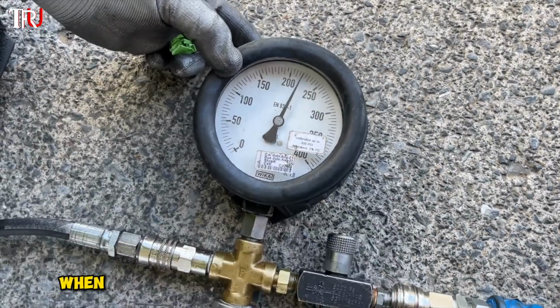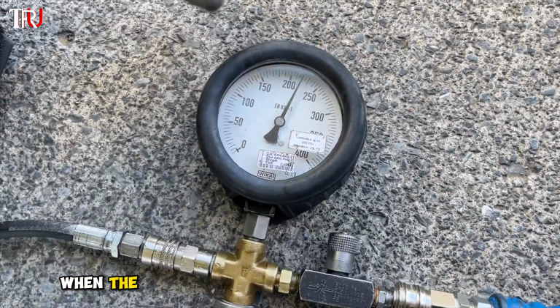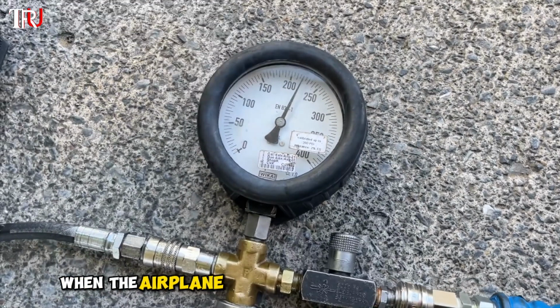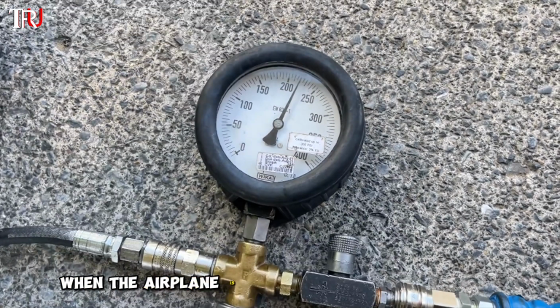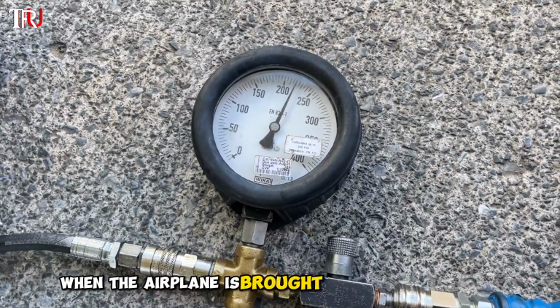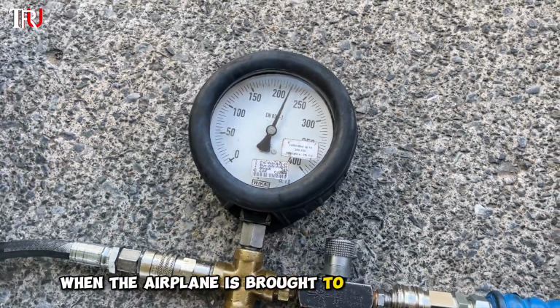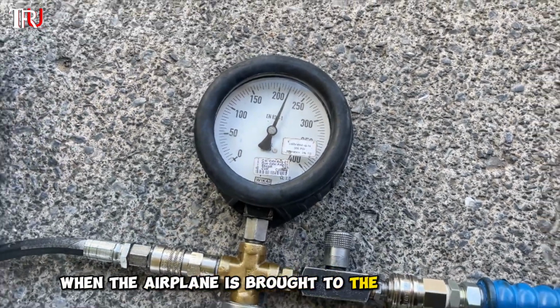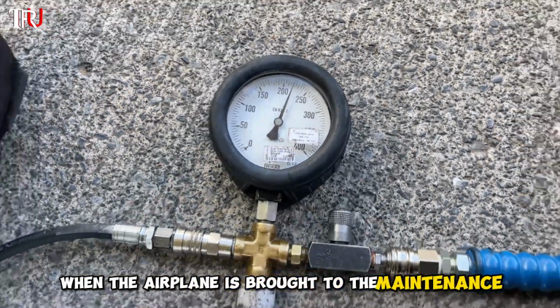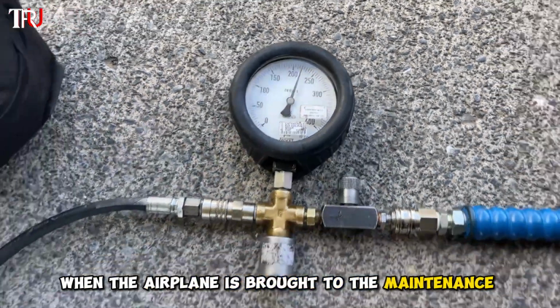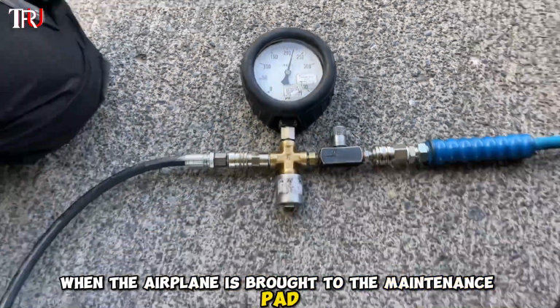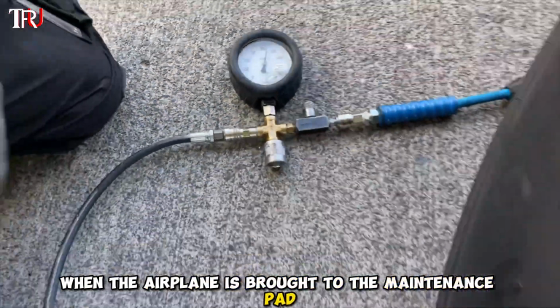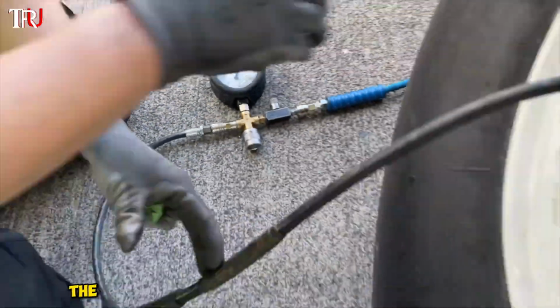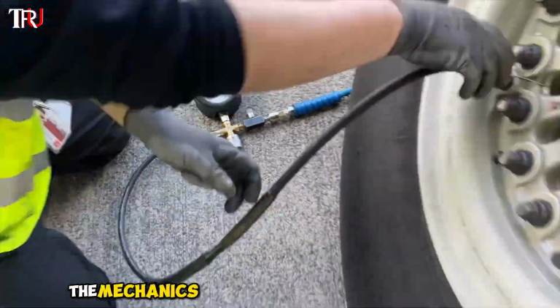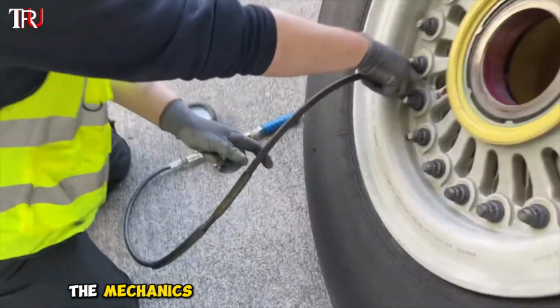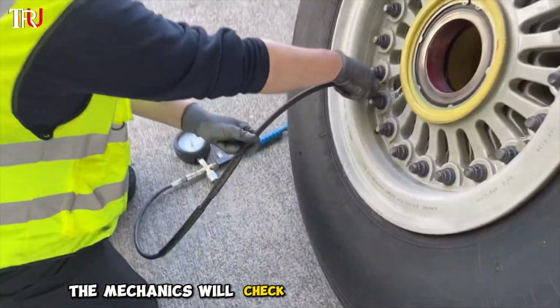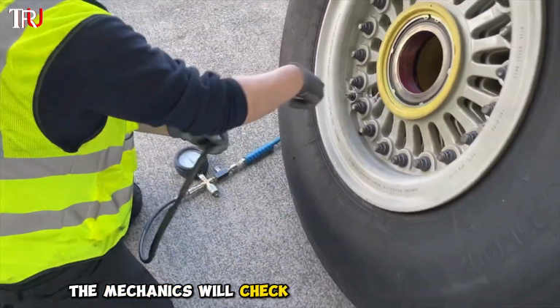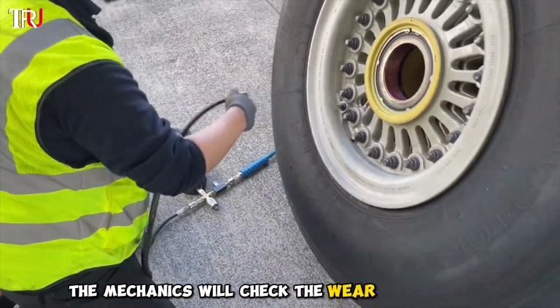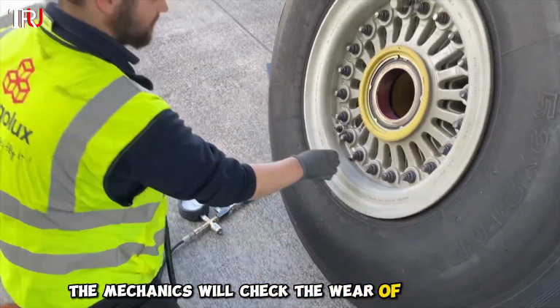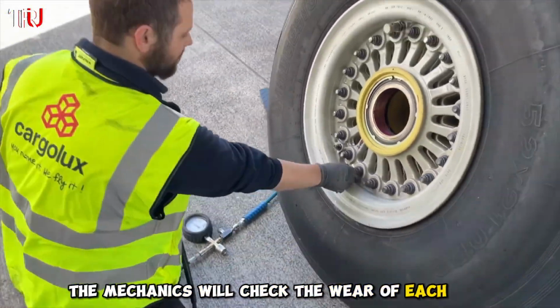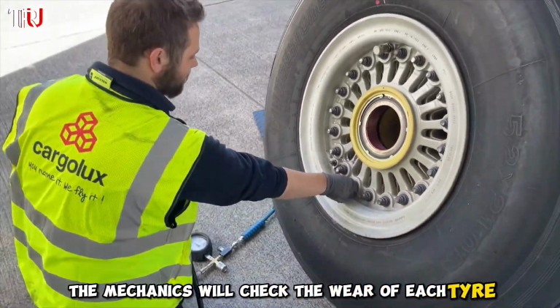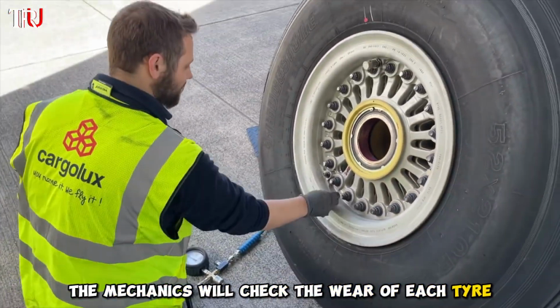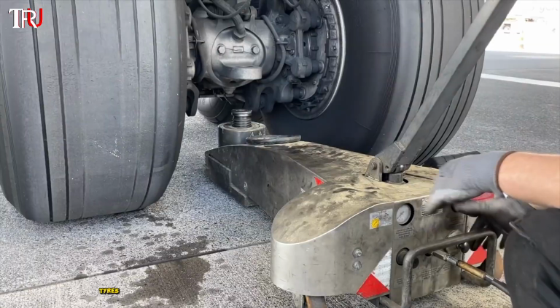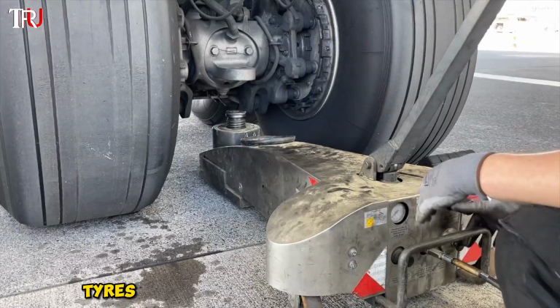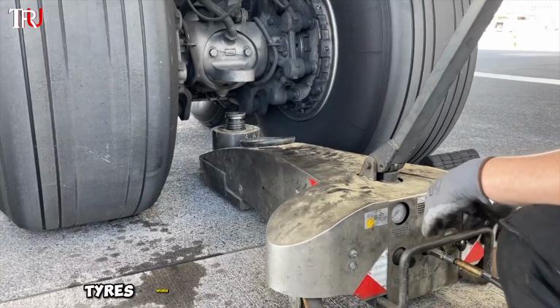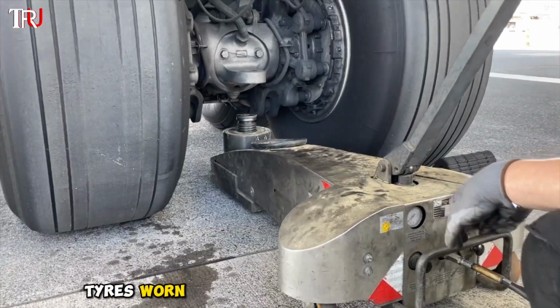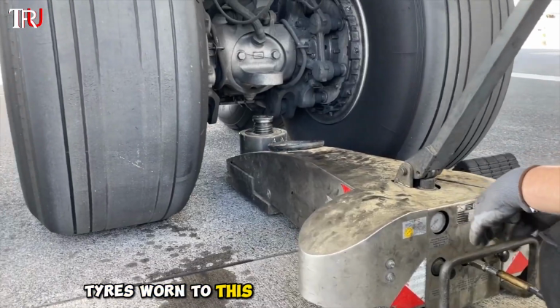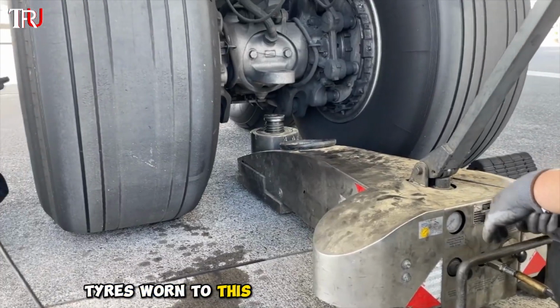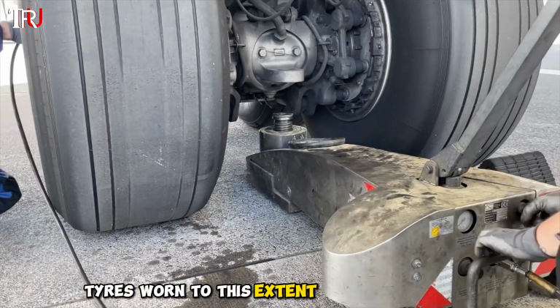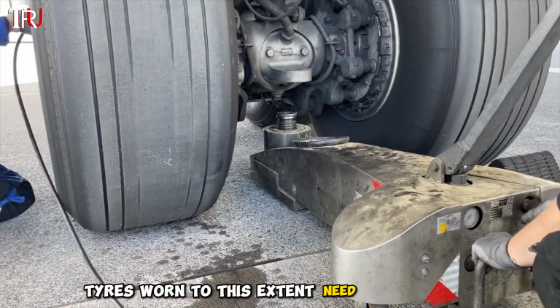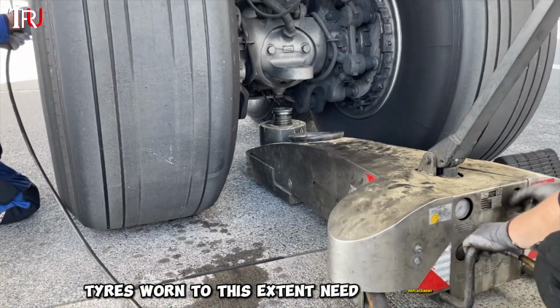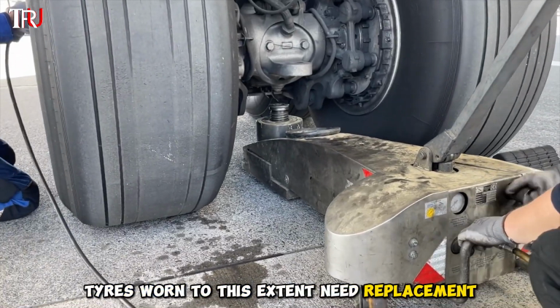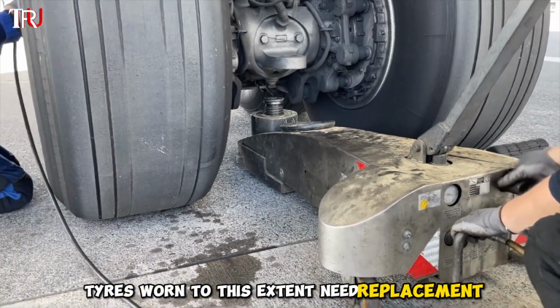When the airplane is brought to the maintenance pad, the mechanics will check the wear of each tire. Tires worn to this extent need replacement.